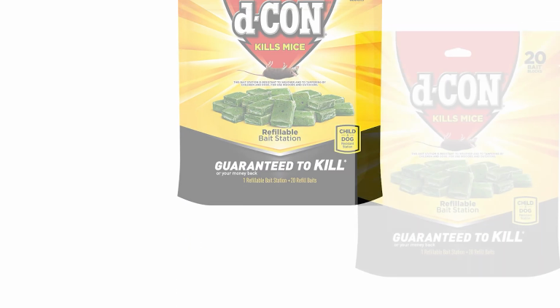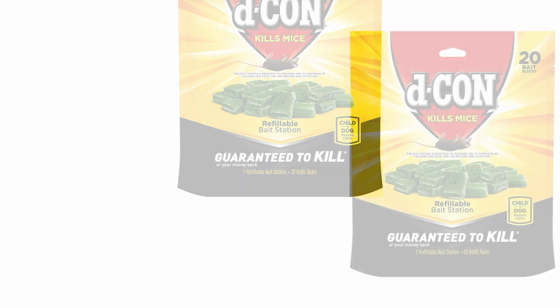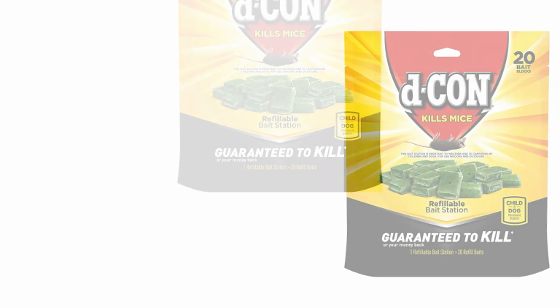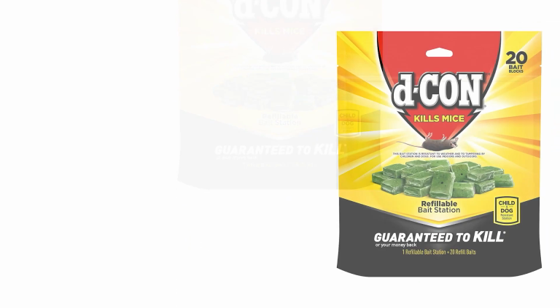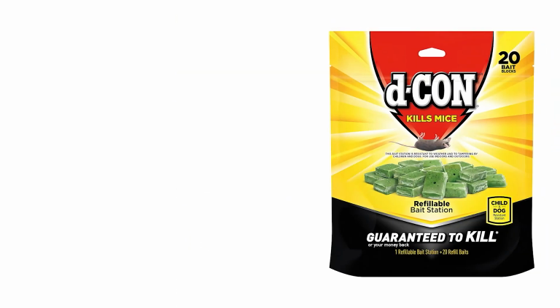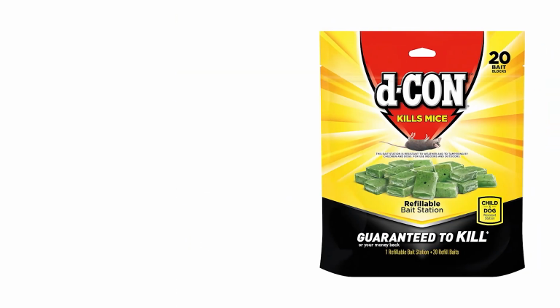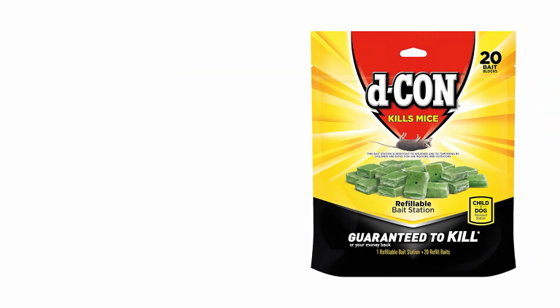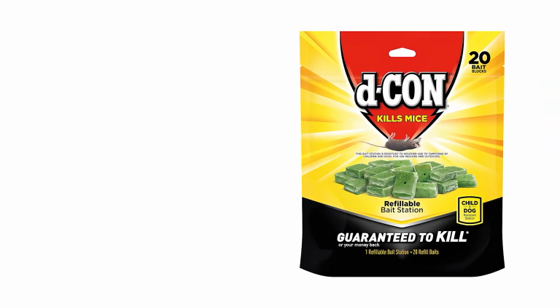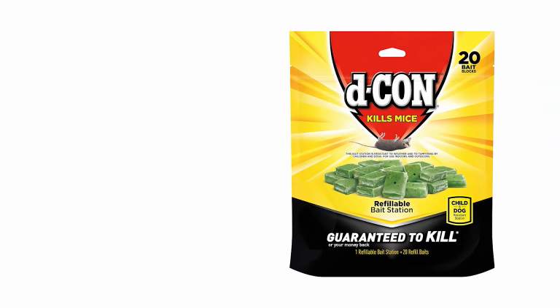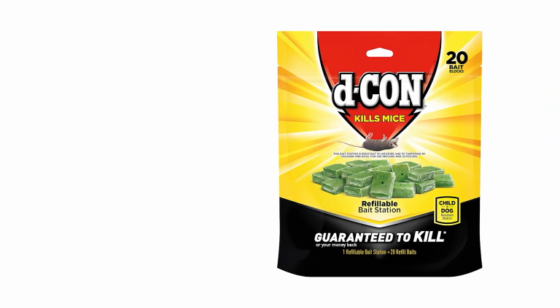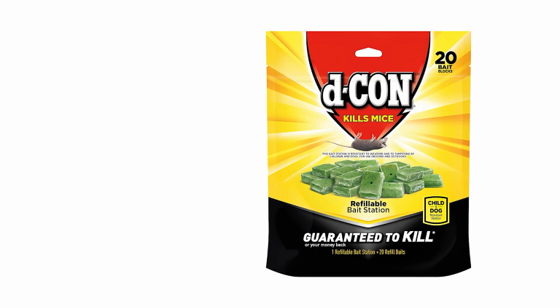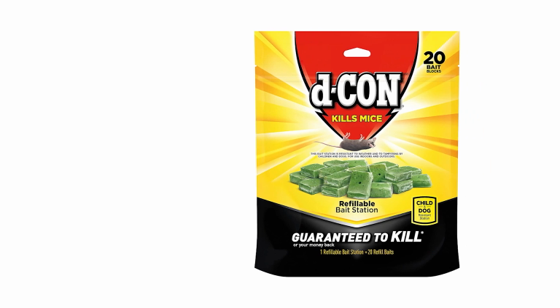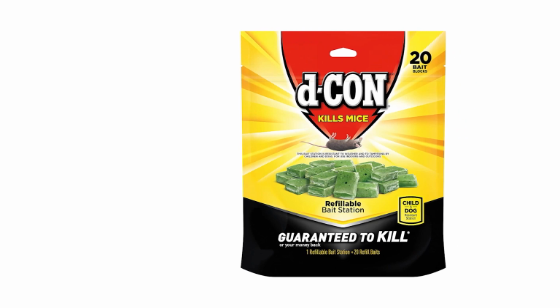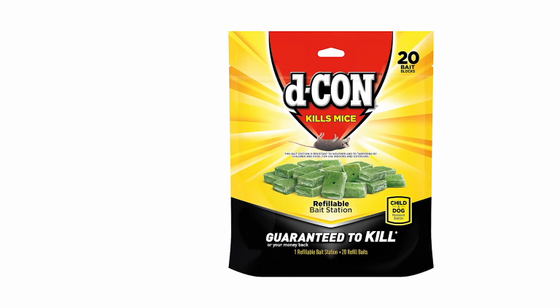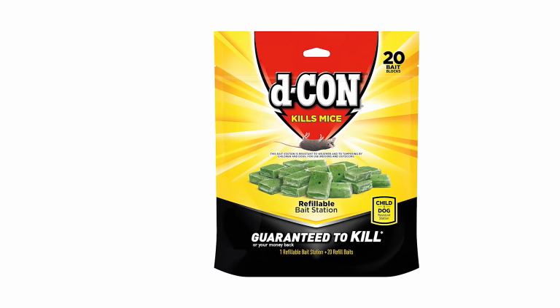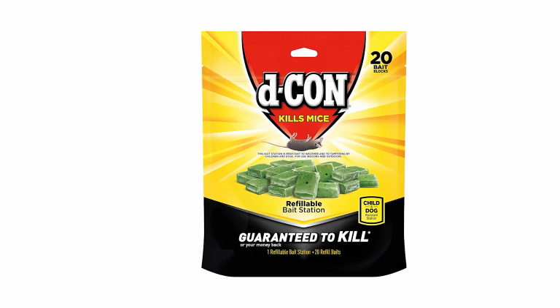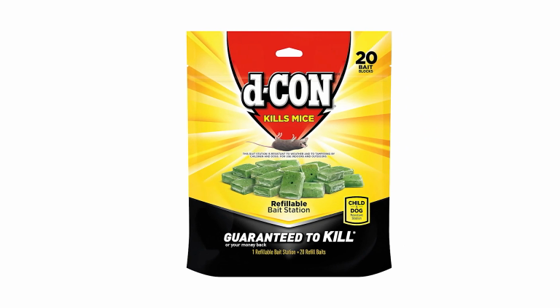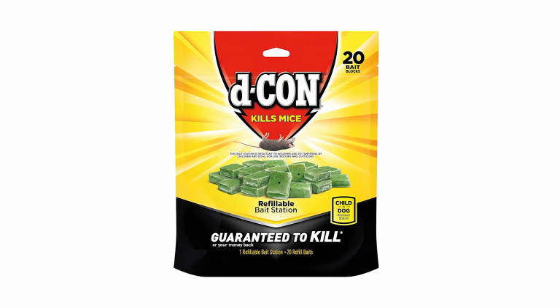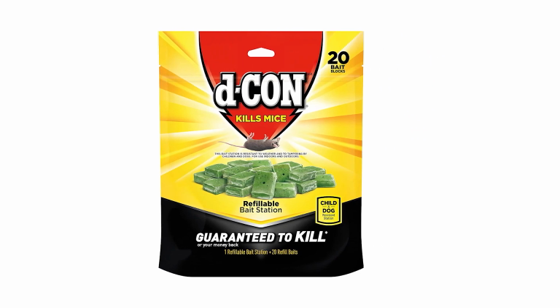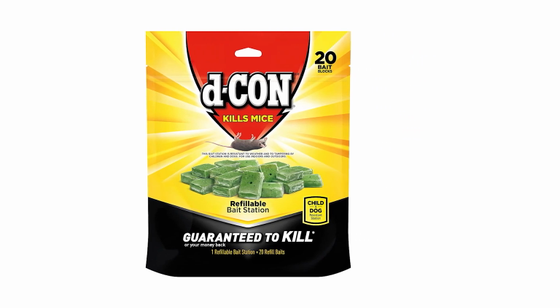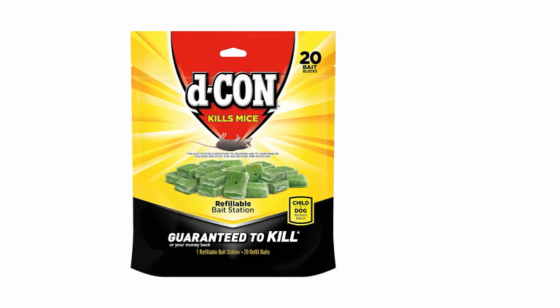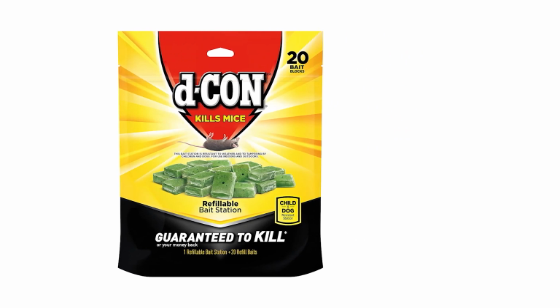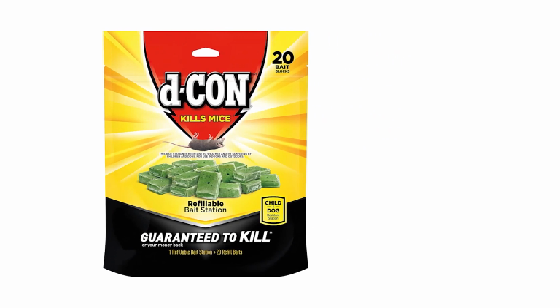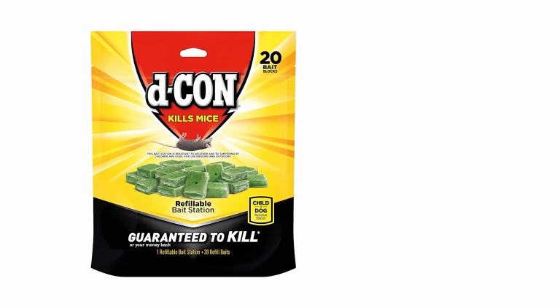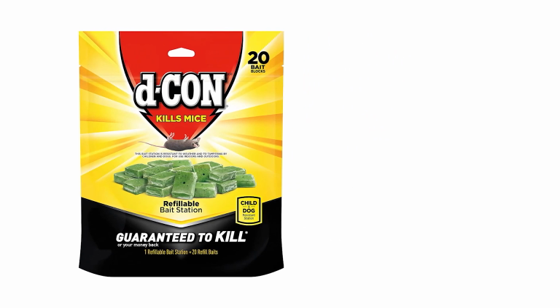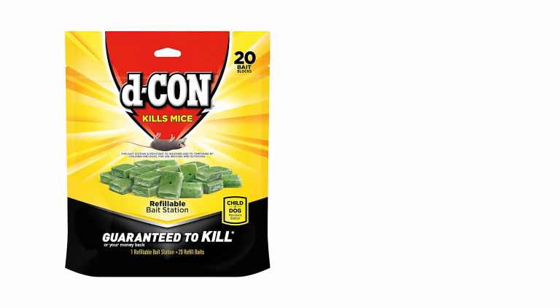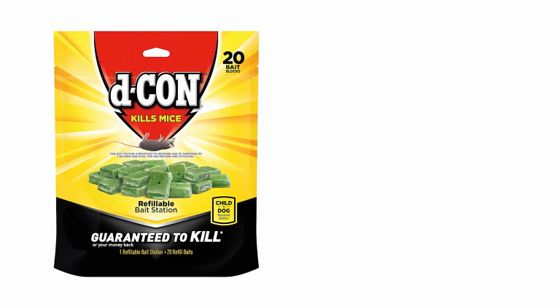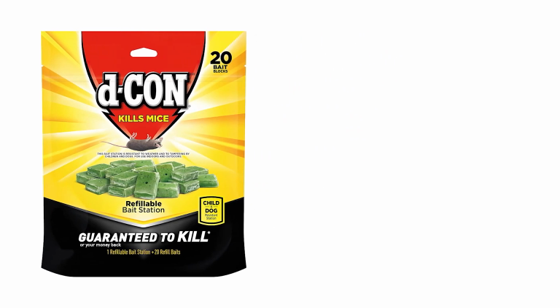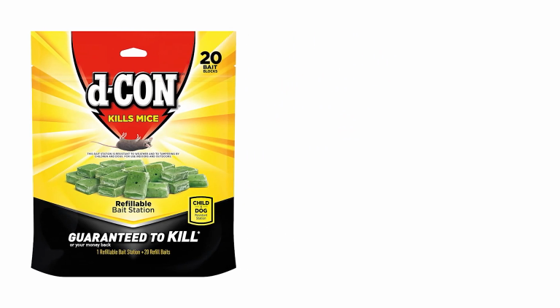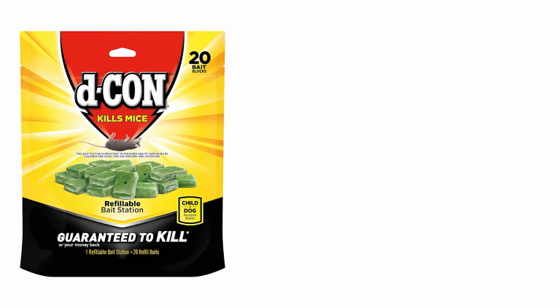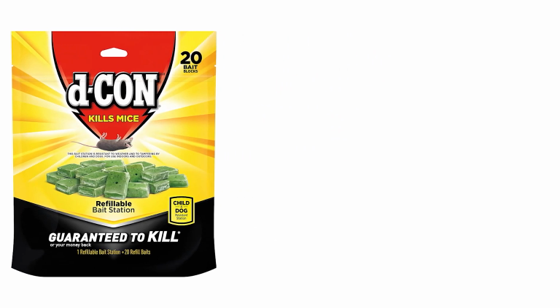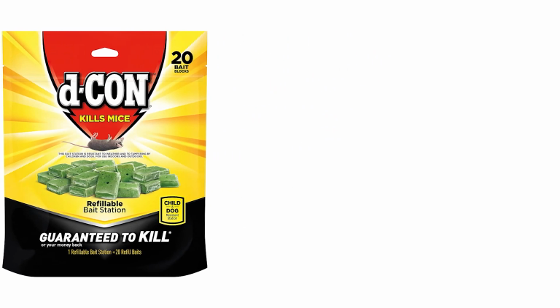The product is ideal for kitchens, attics, sheds, and basements, equipped with 20 bait refills, and can be reused and refilled.